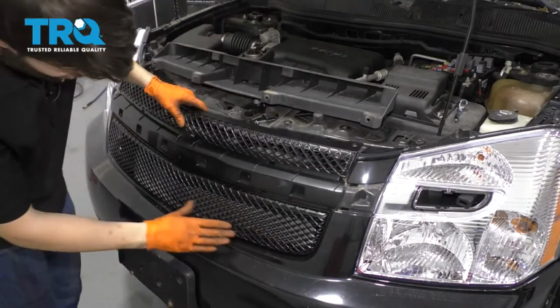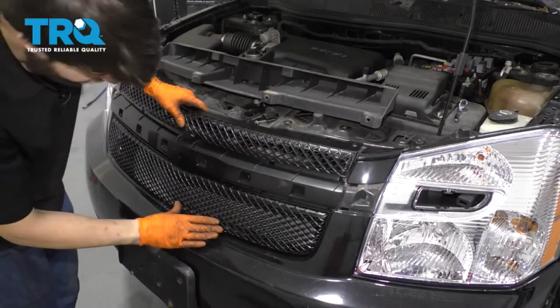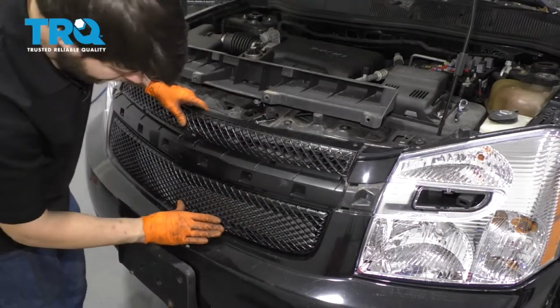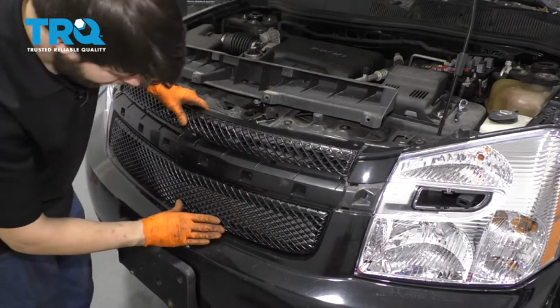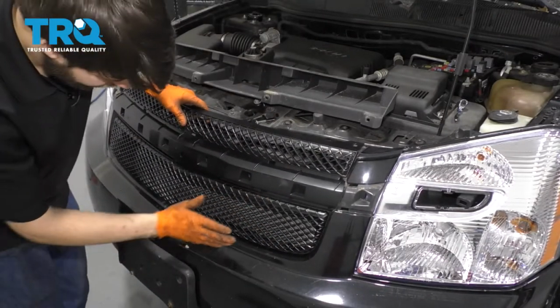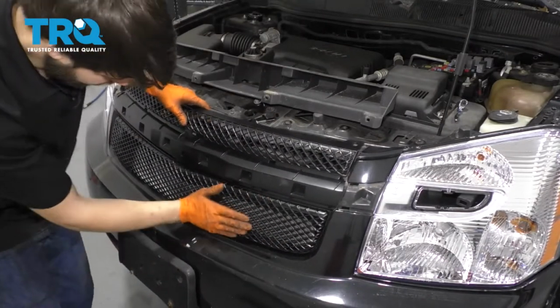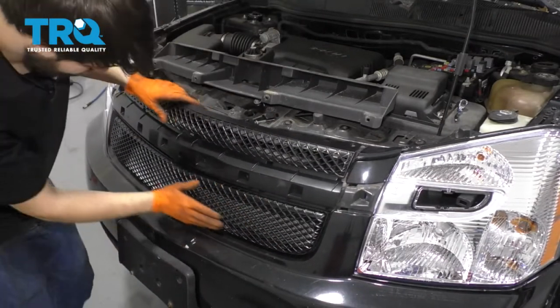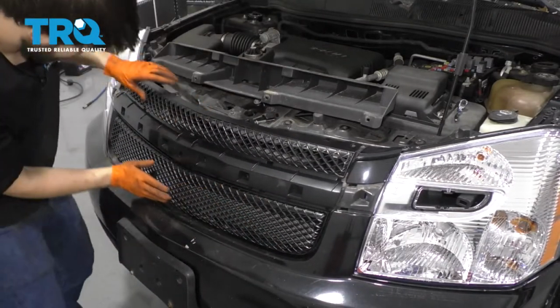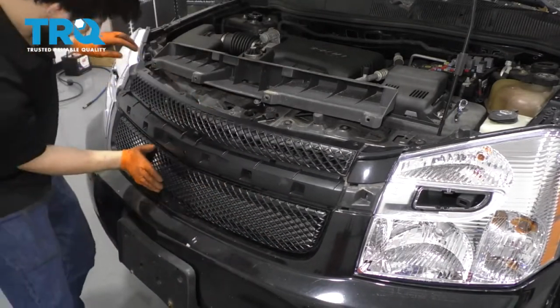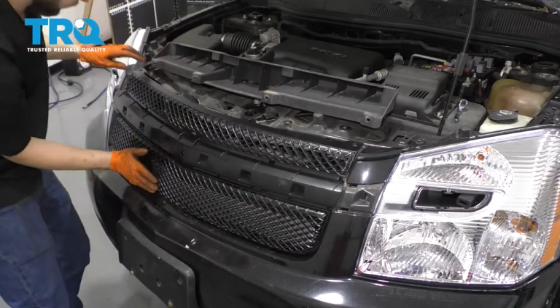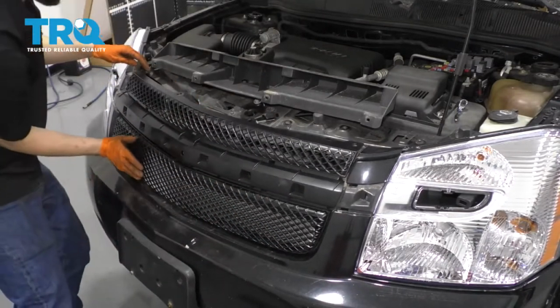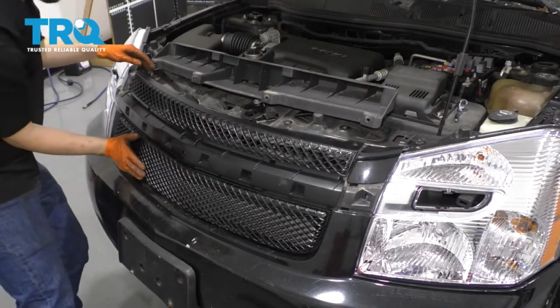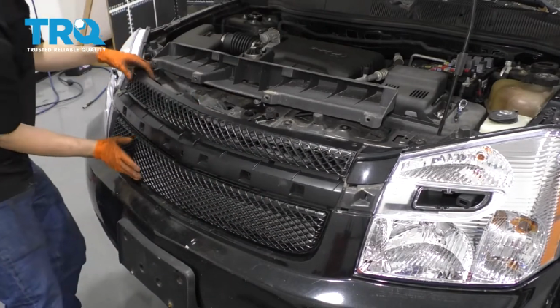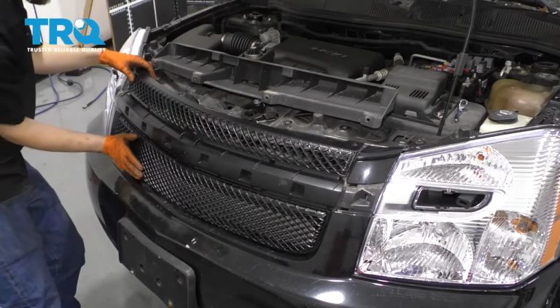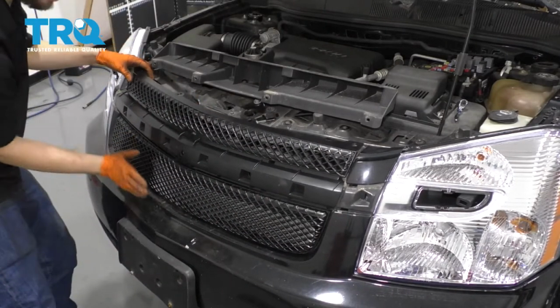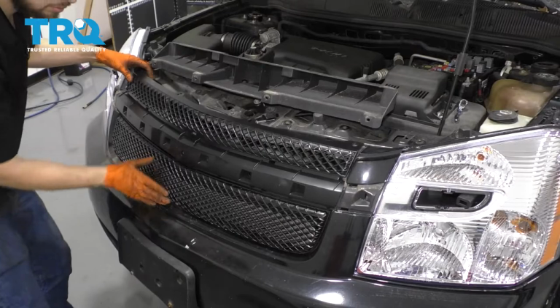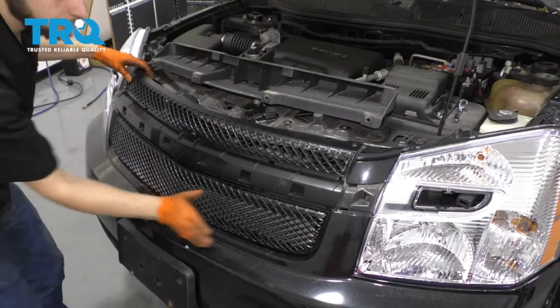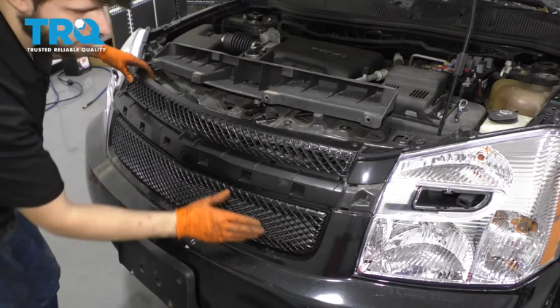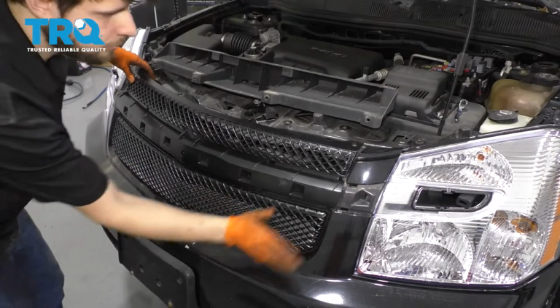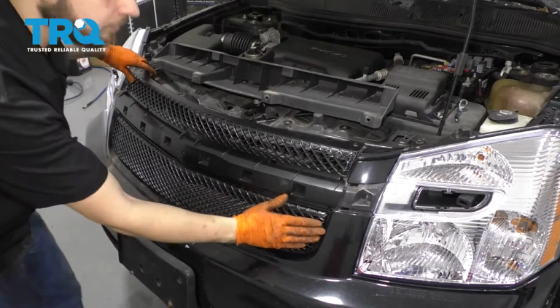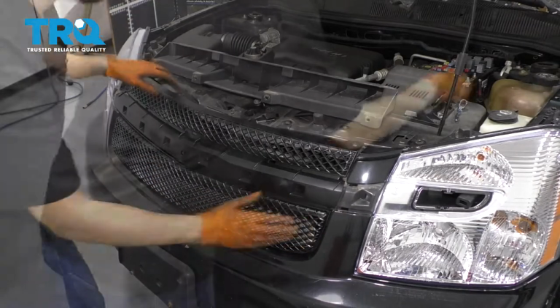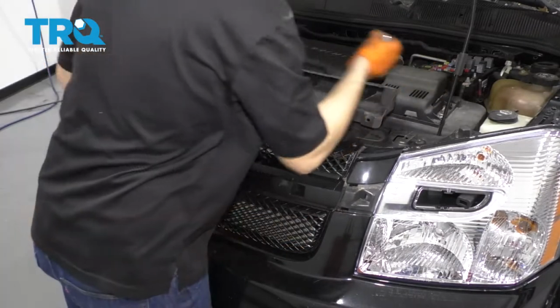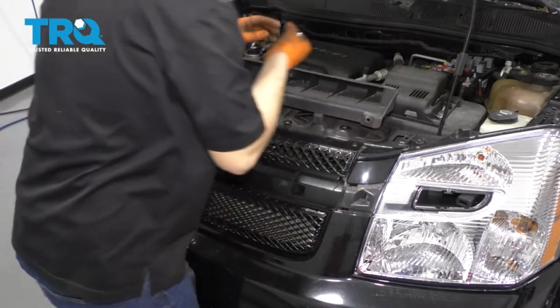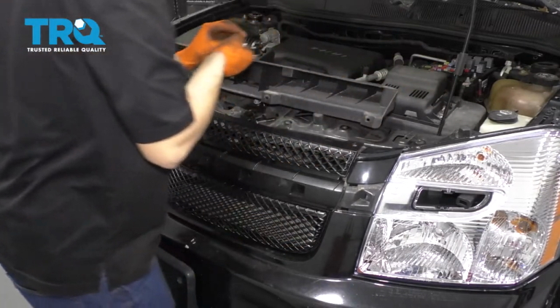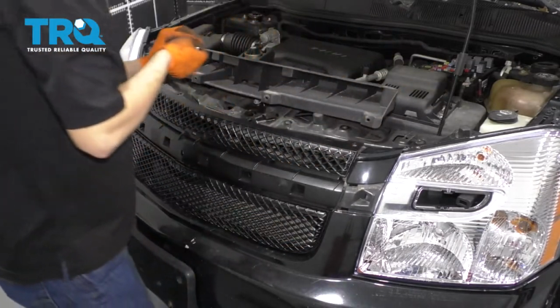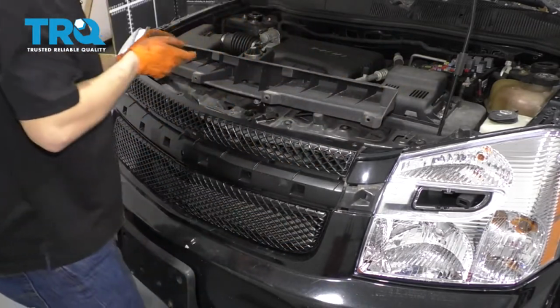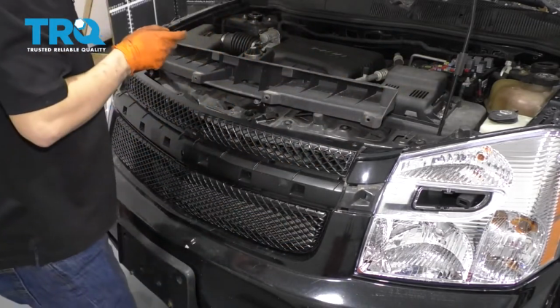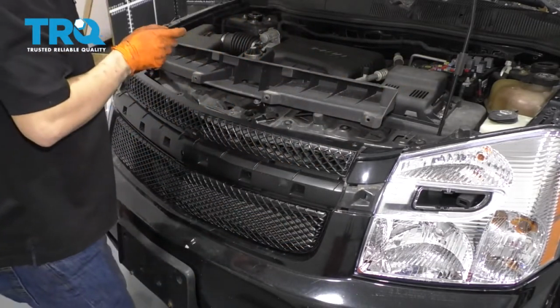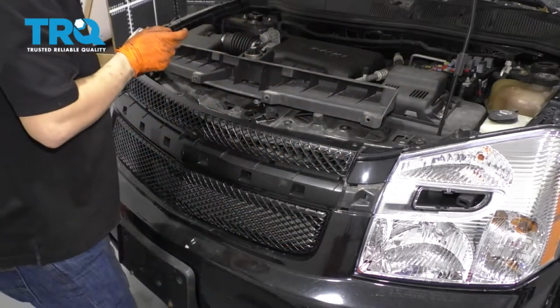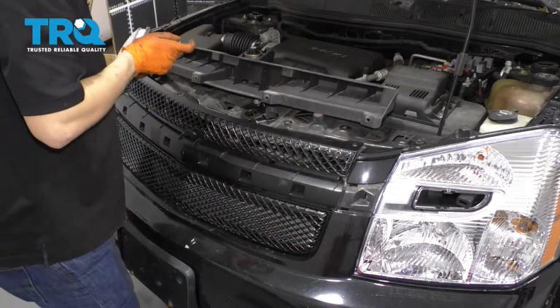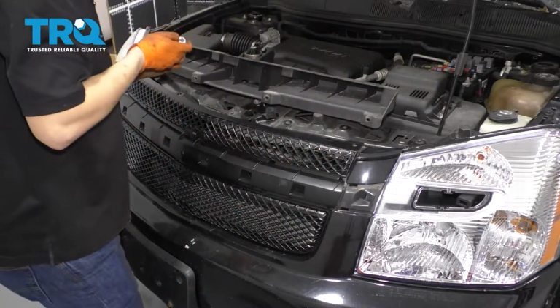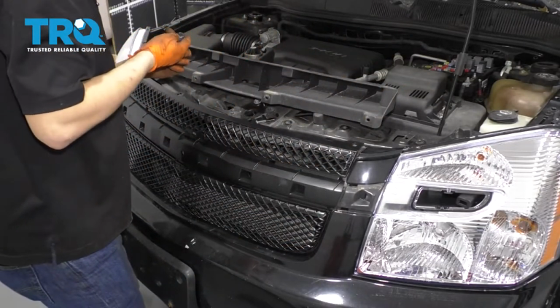Press it on. Let's re-secure it at the bottom first.